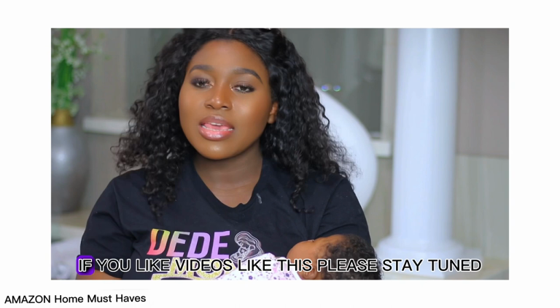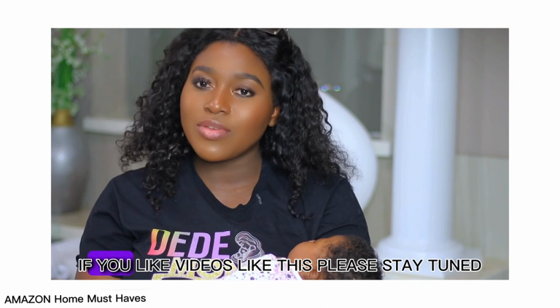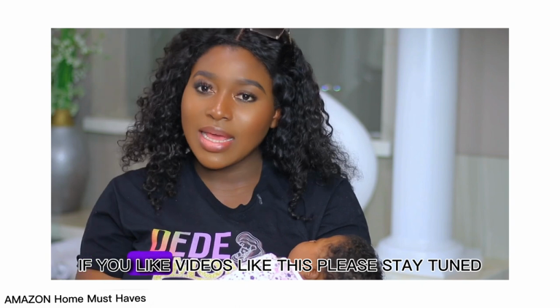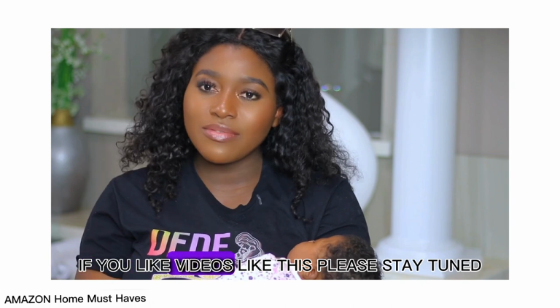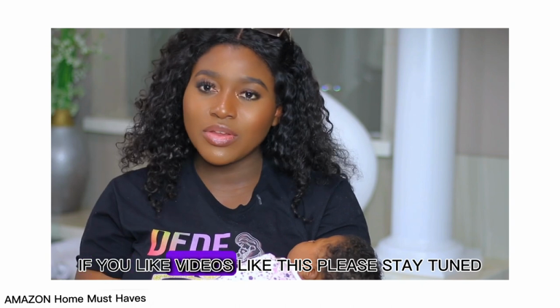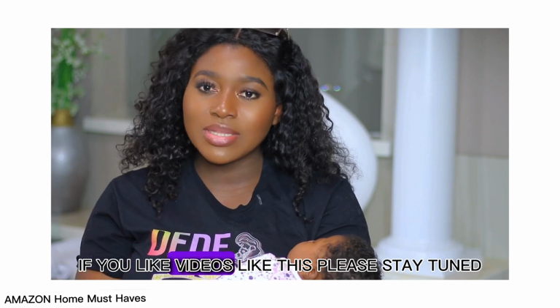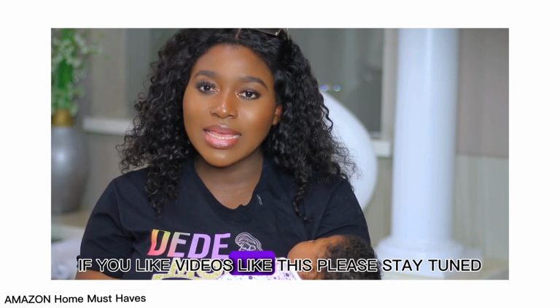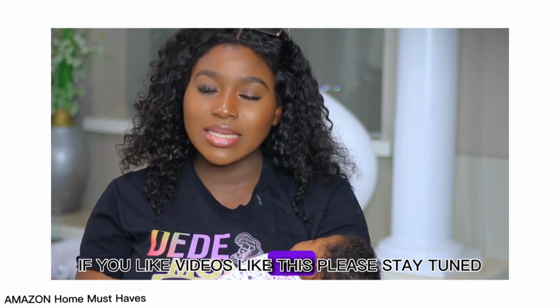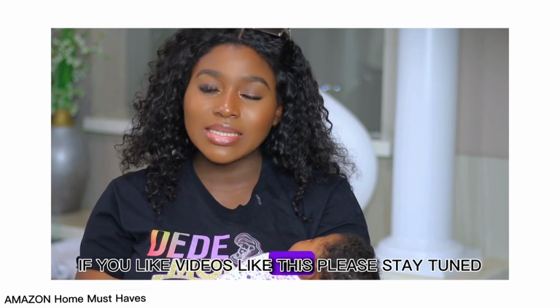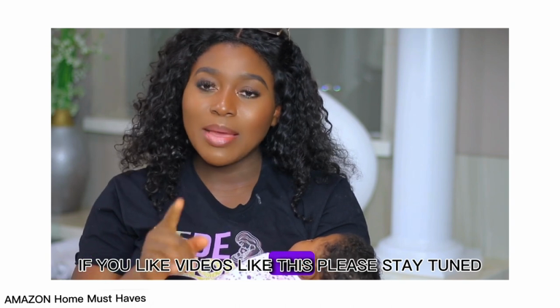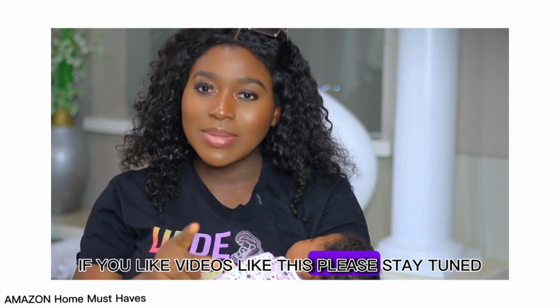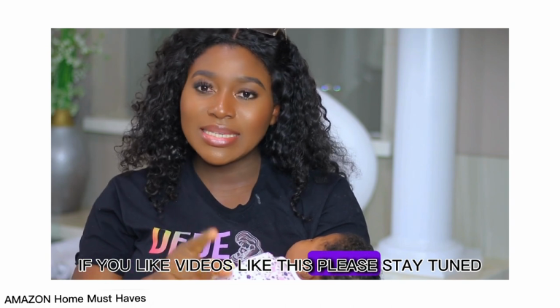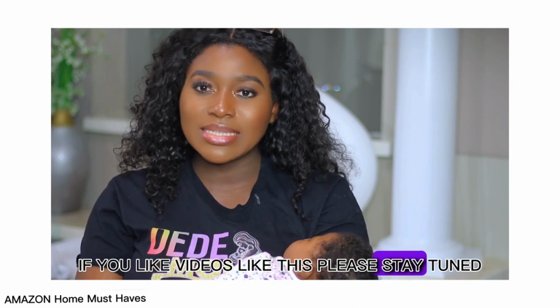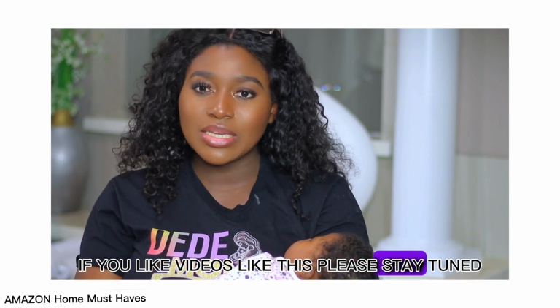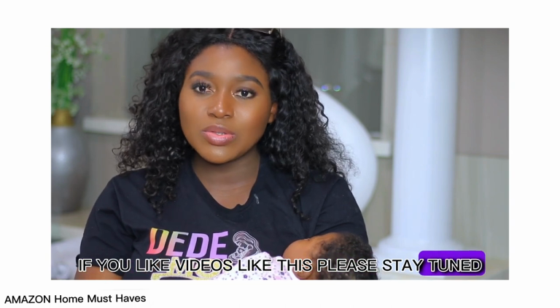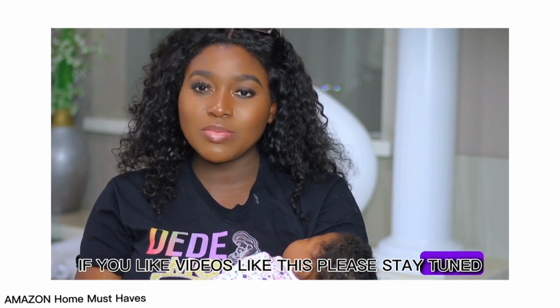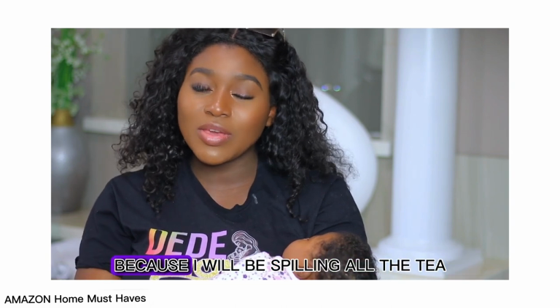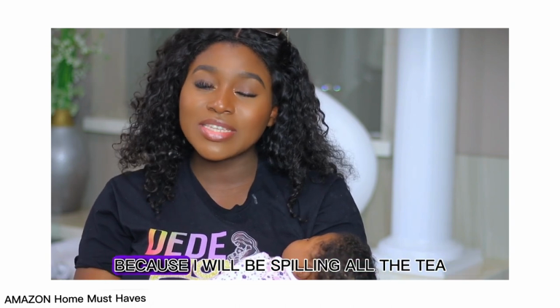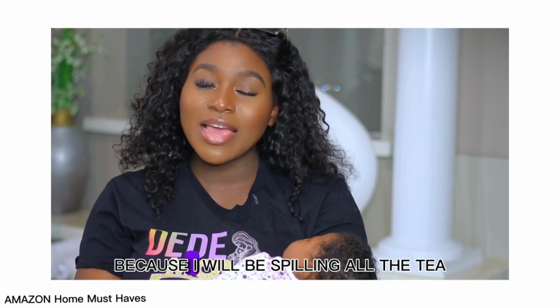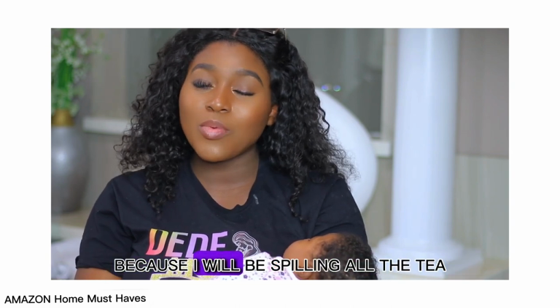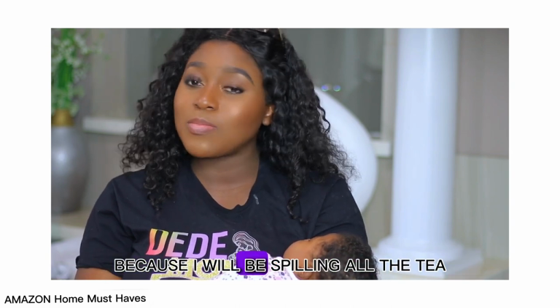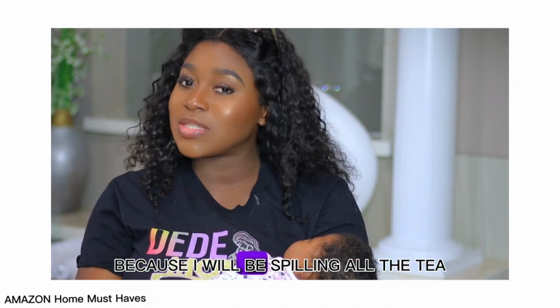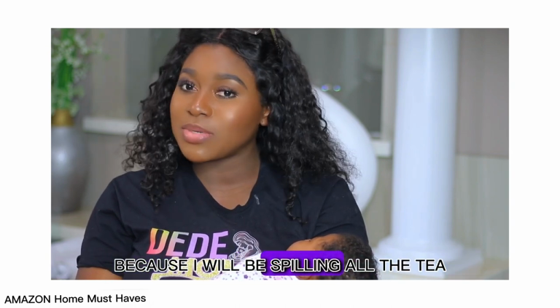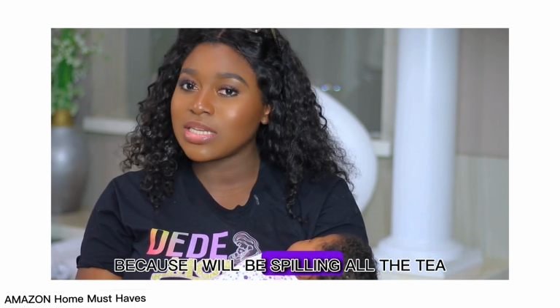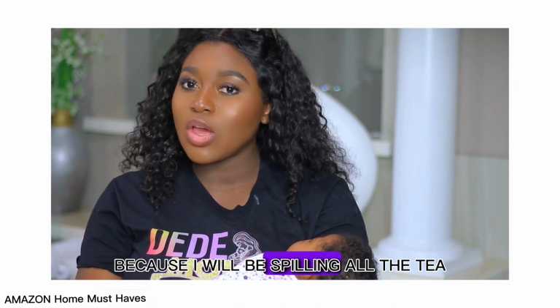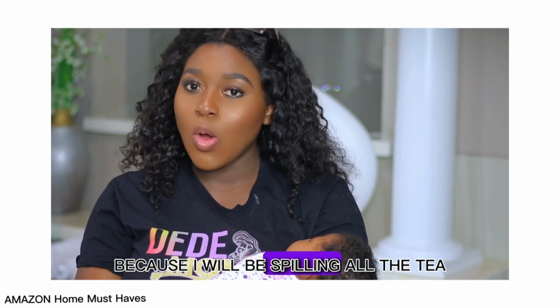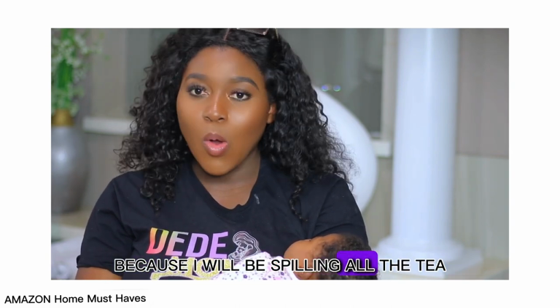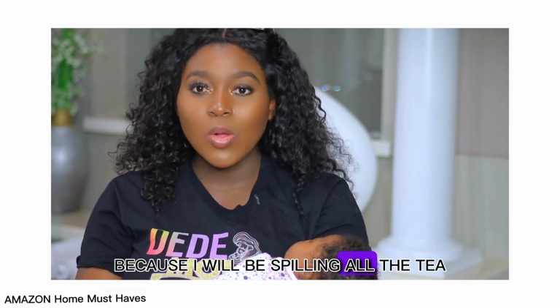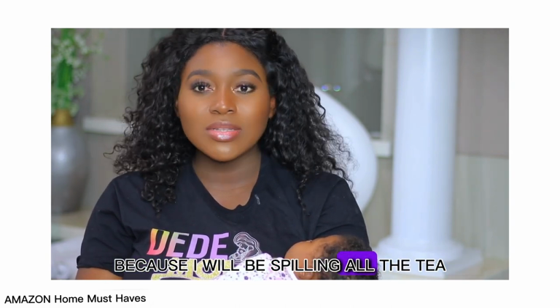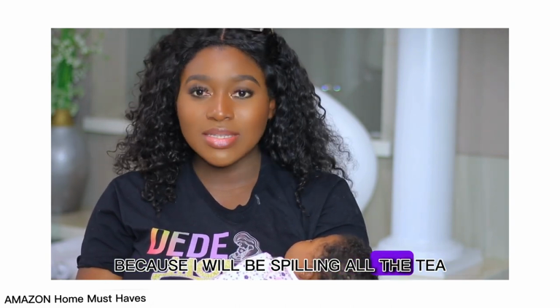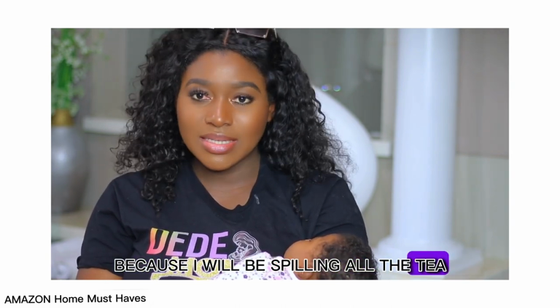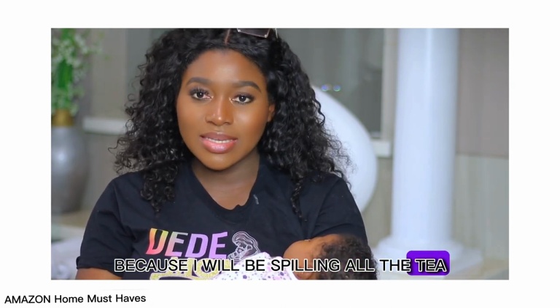If you like videos like this, please stay tuned because I will be spilling all the tea.